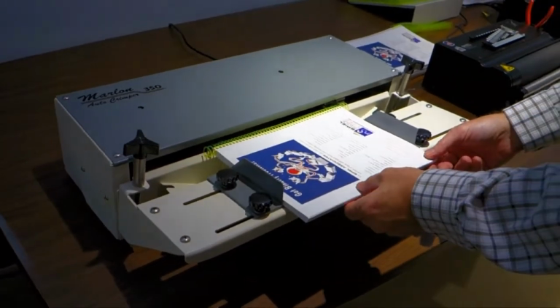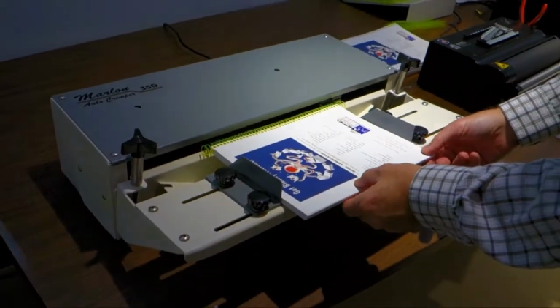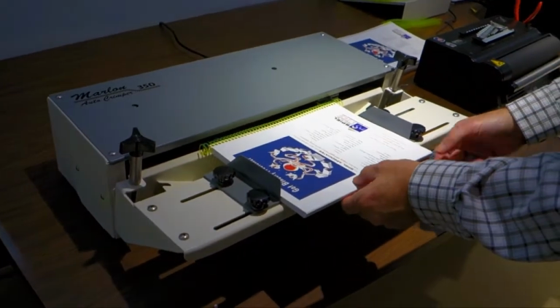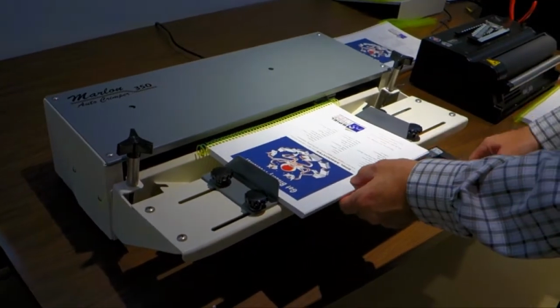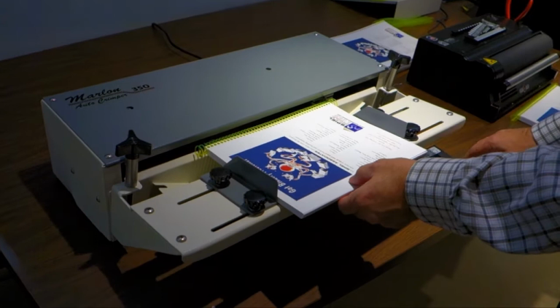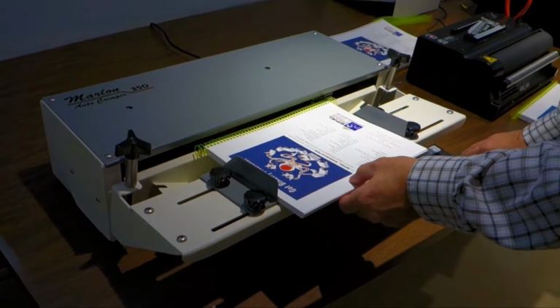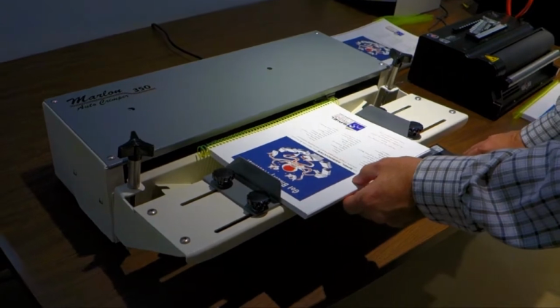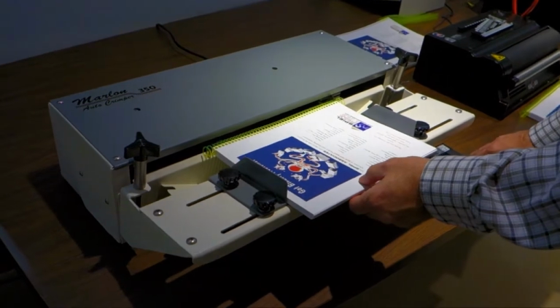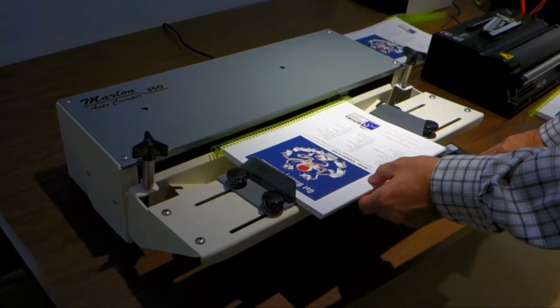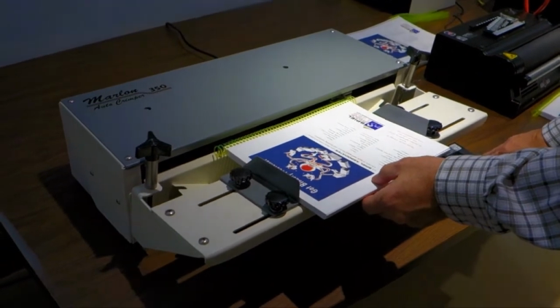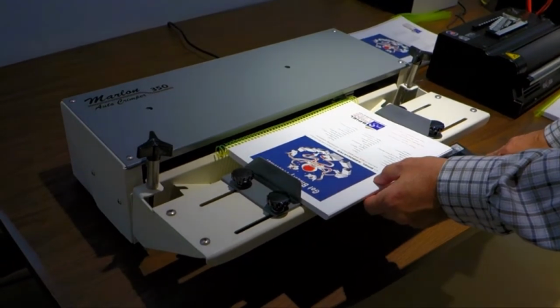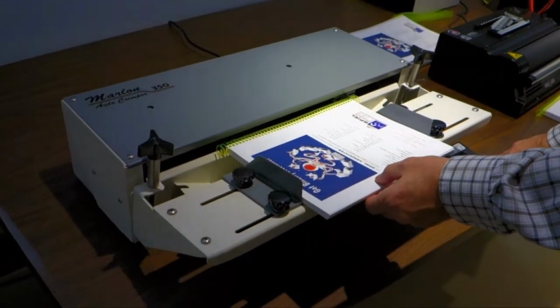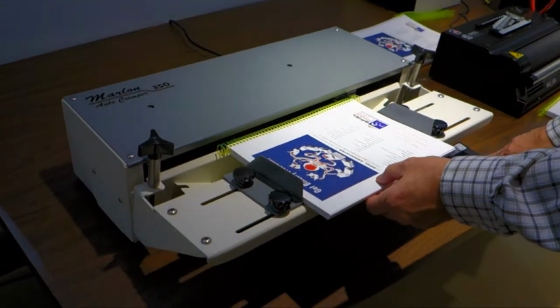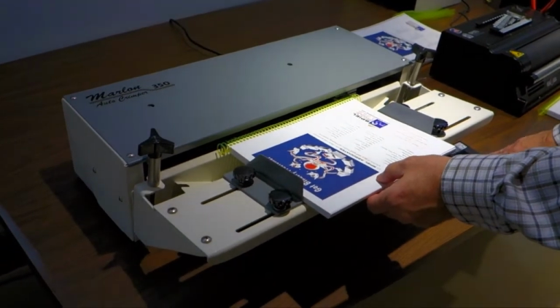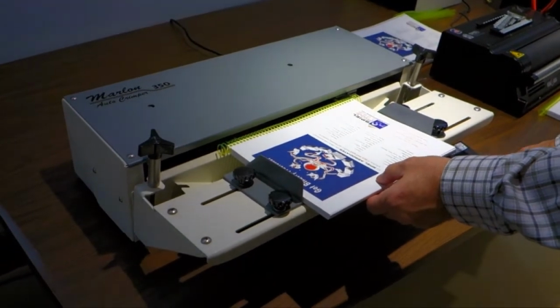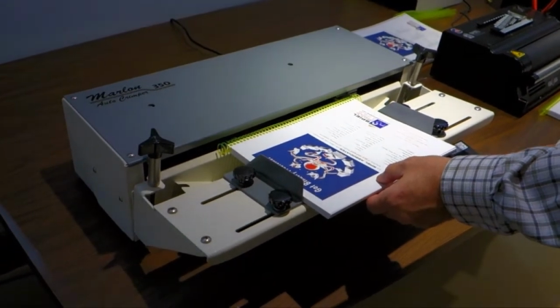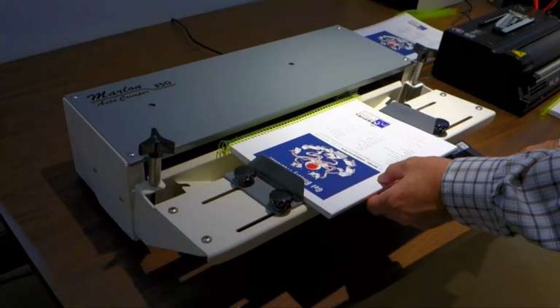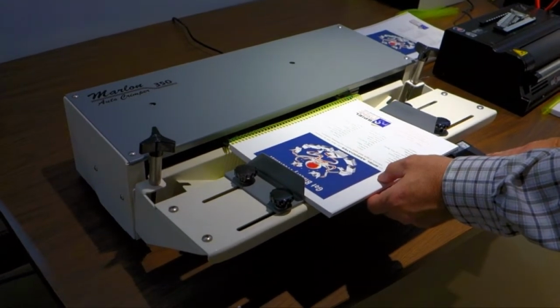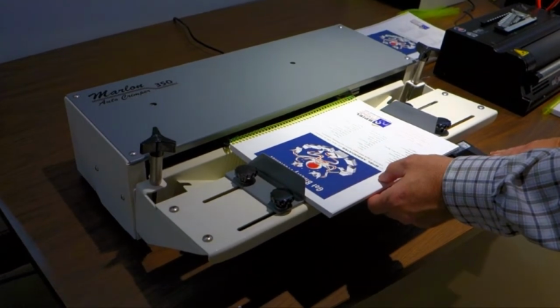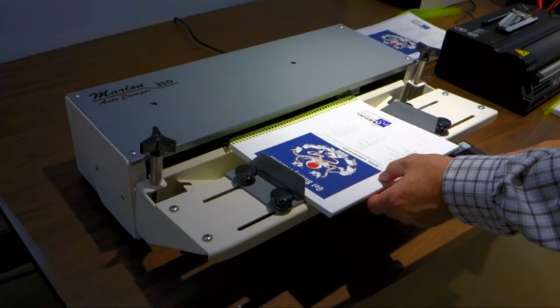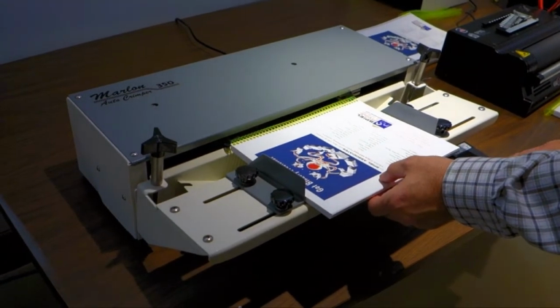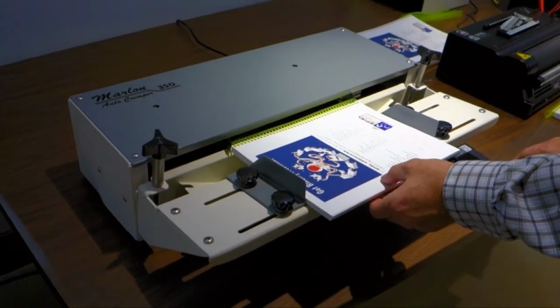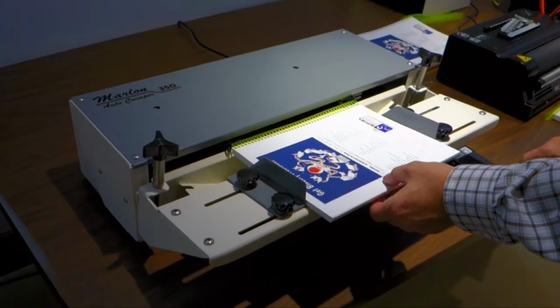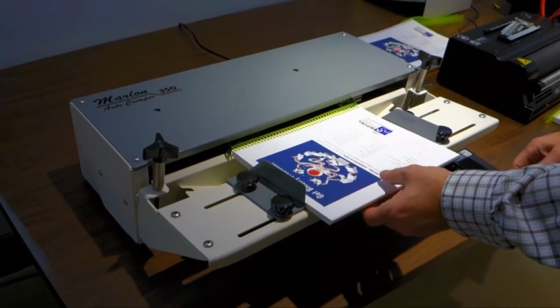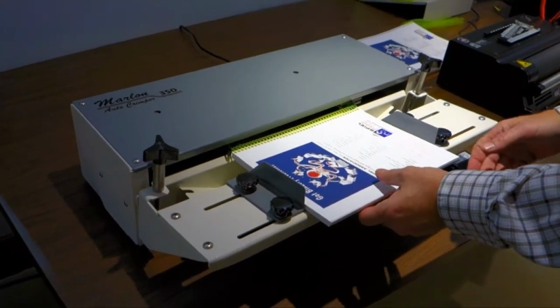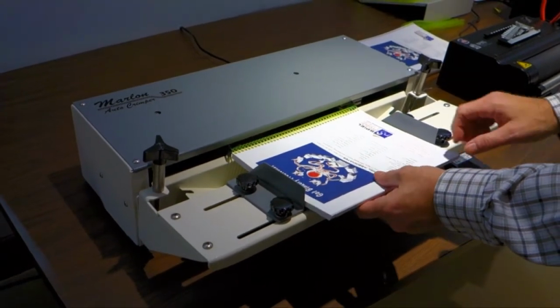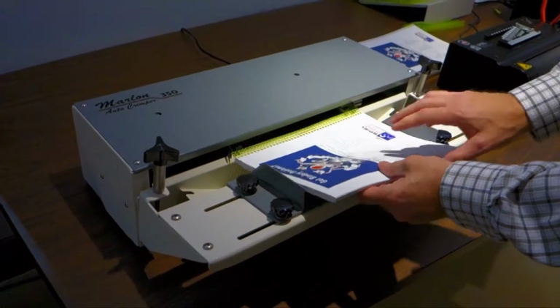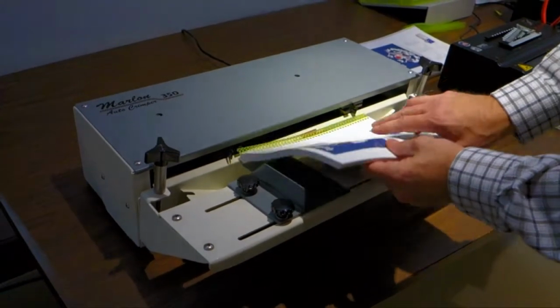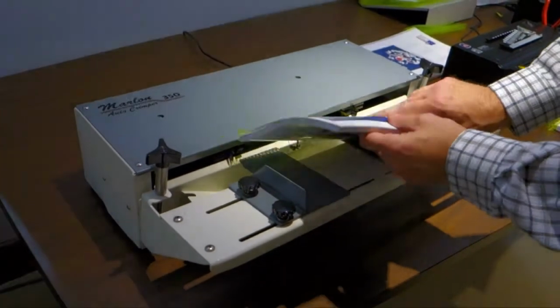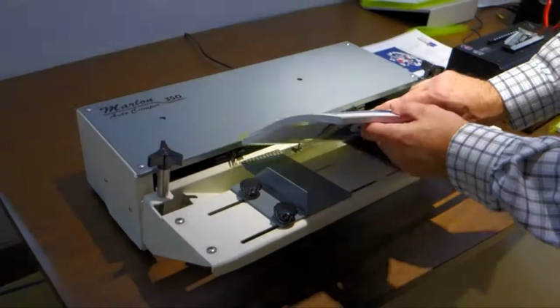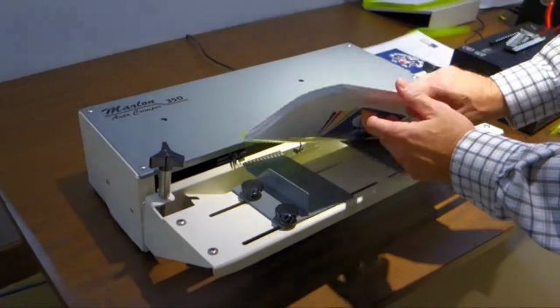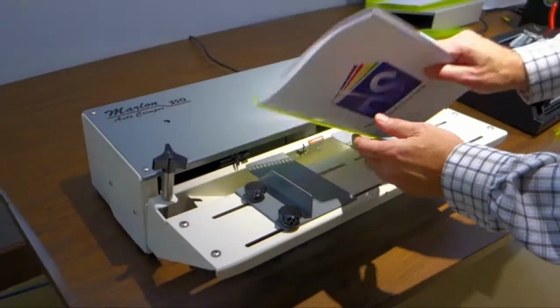For automatic cutting and crimping, the Marlin Automatic Cutter Crimper is a real time saver.